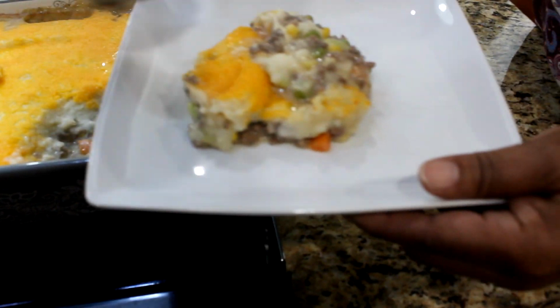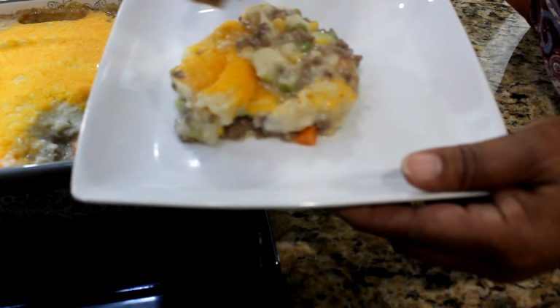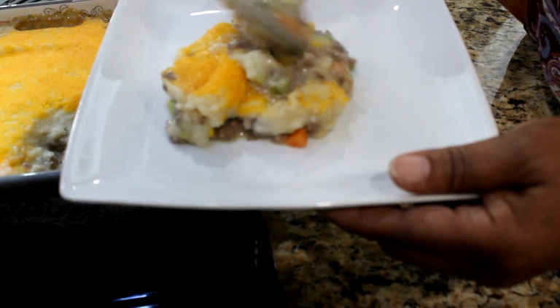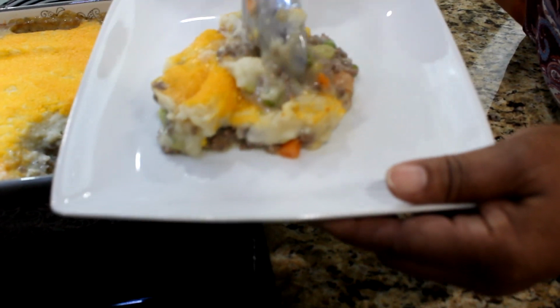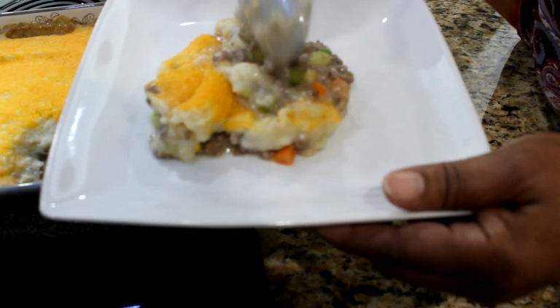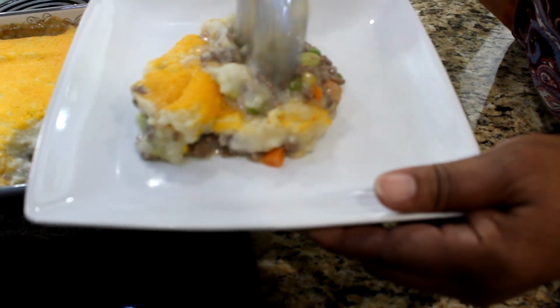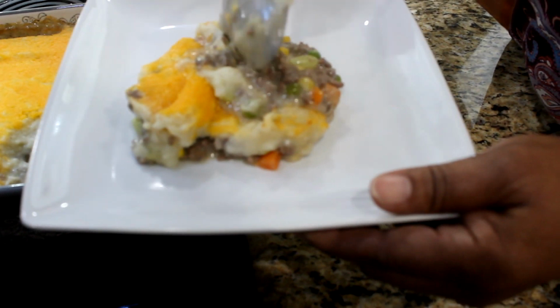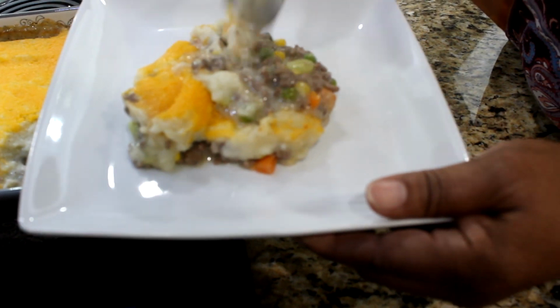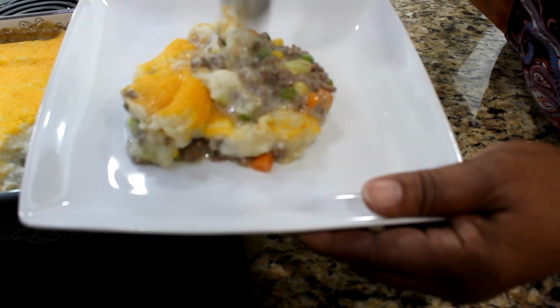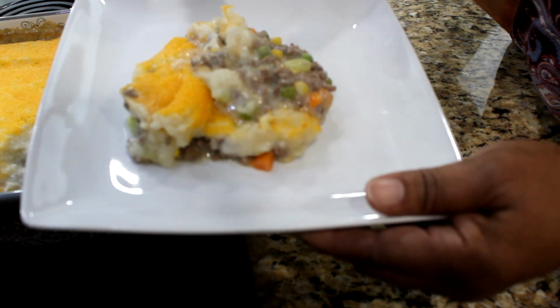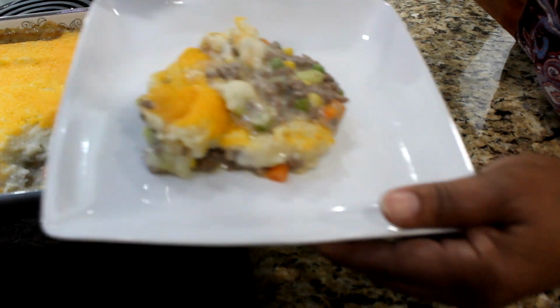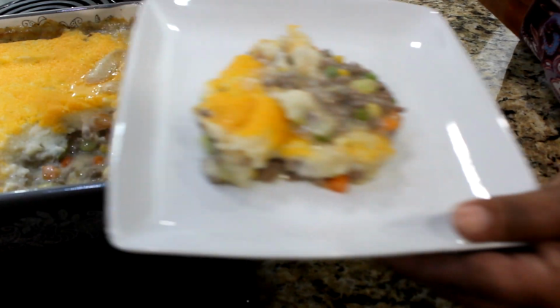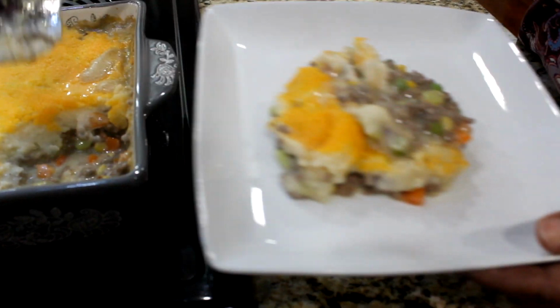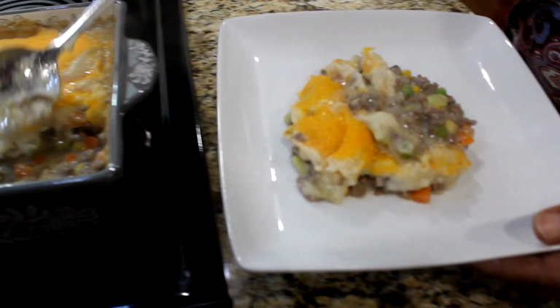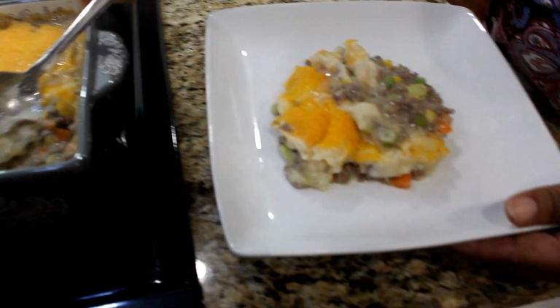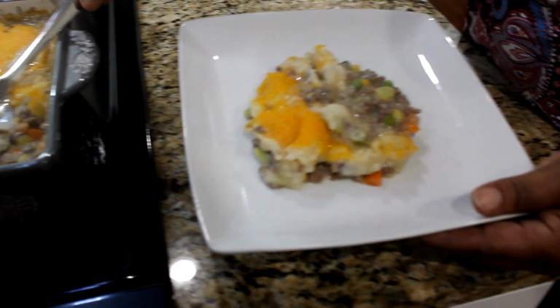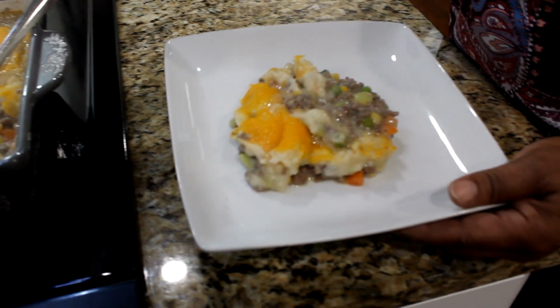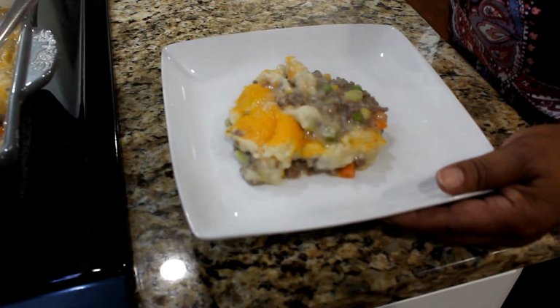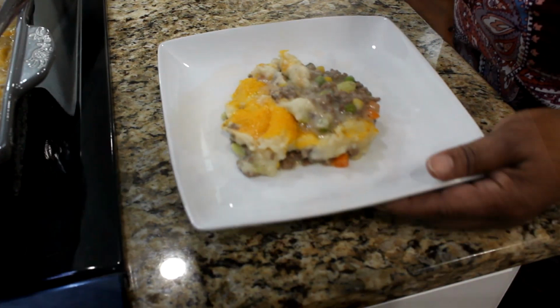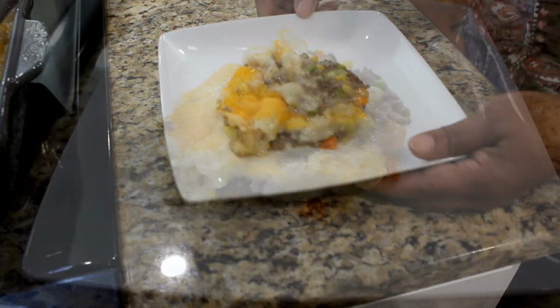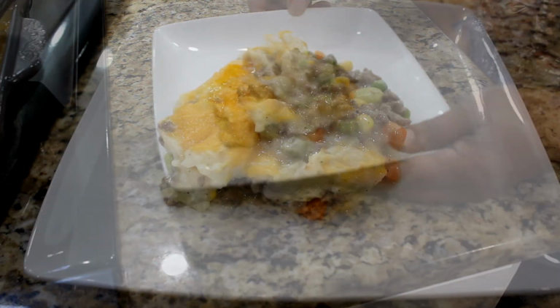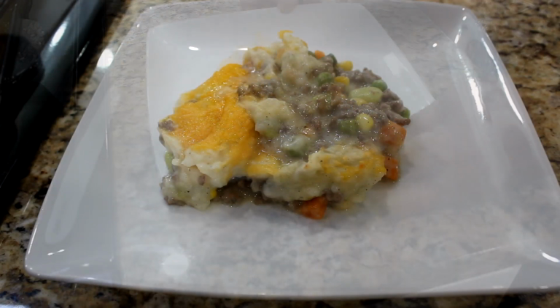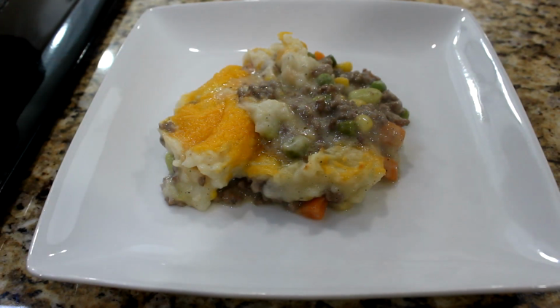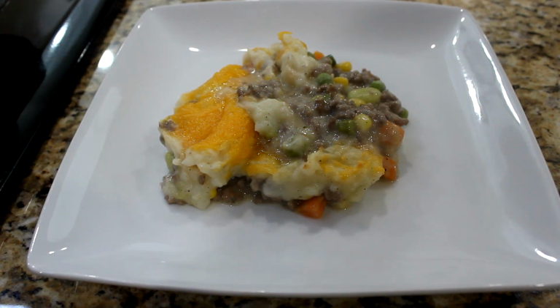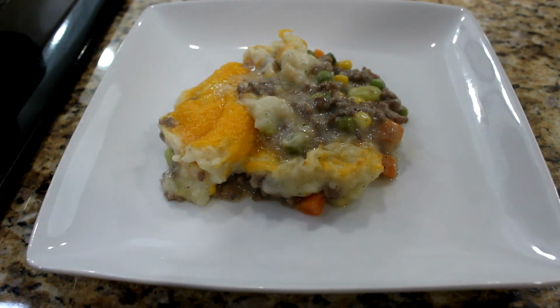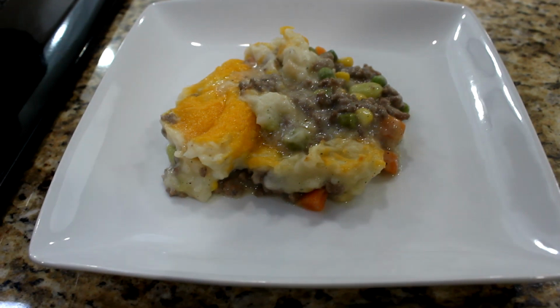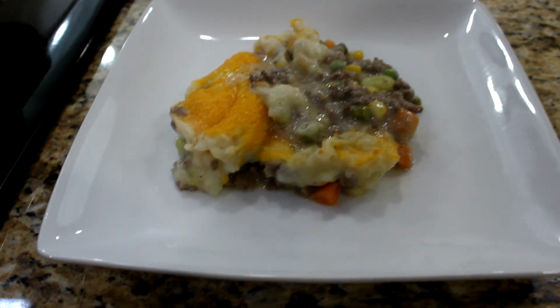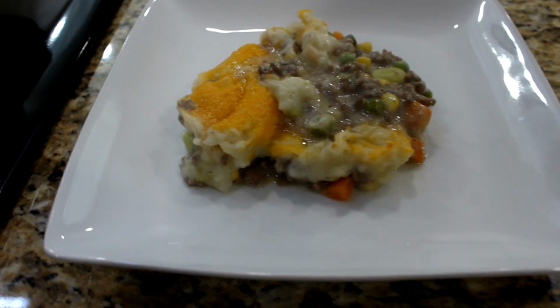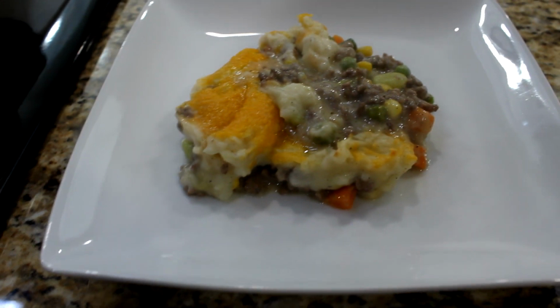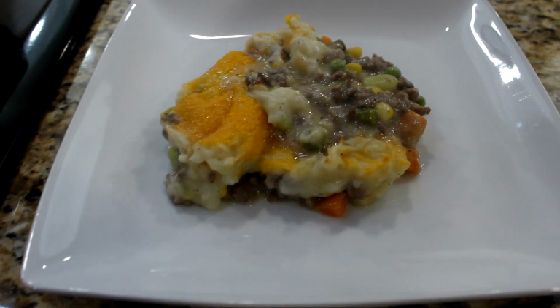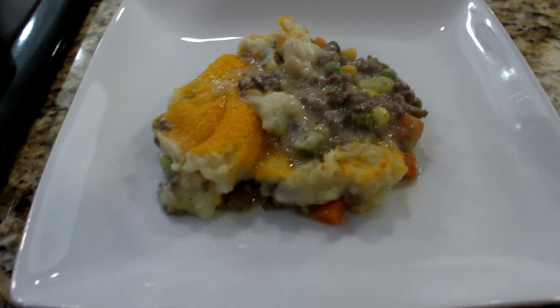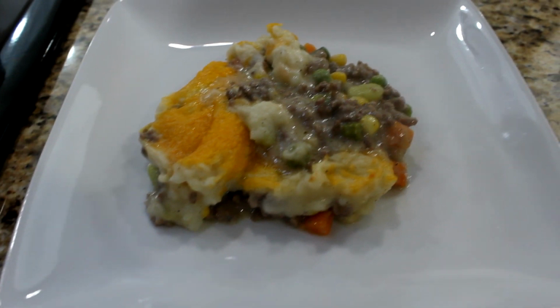This dish is a comfort food that will have you going back for seconds. Enjoy!